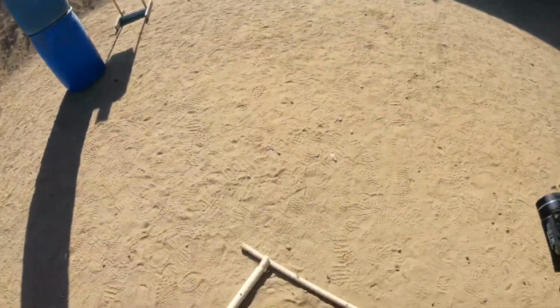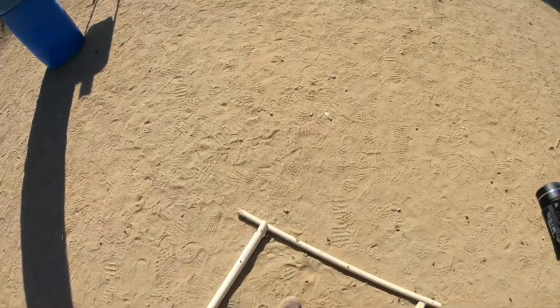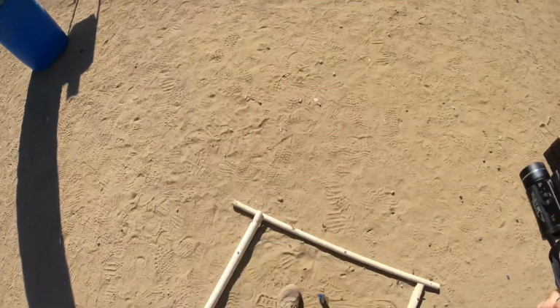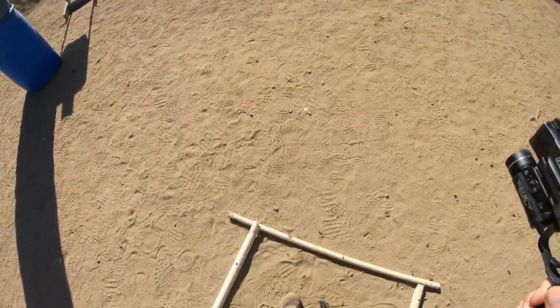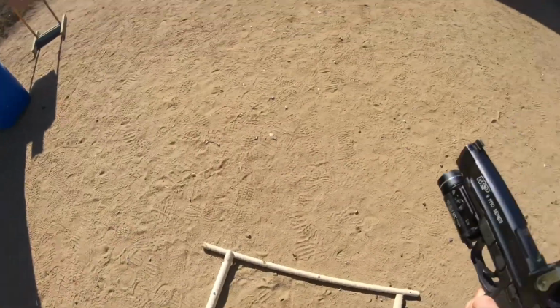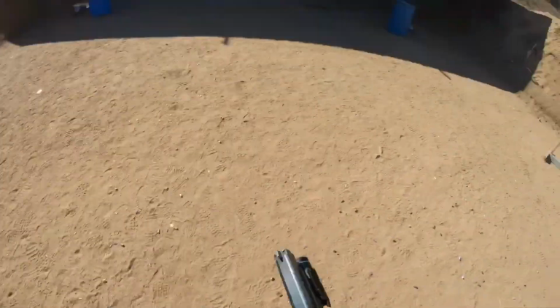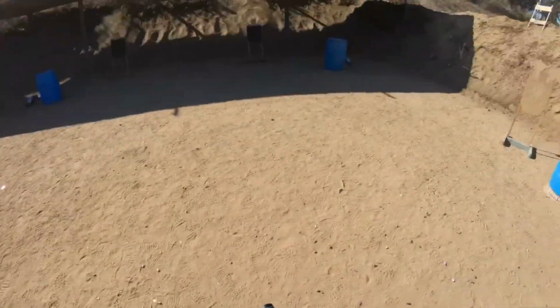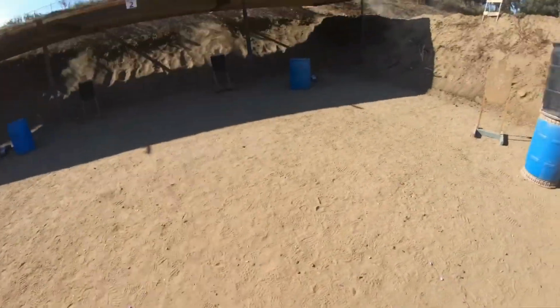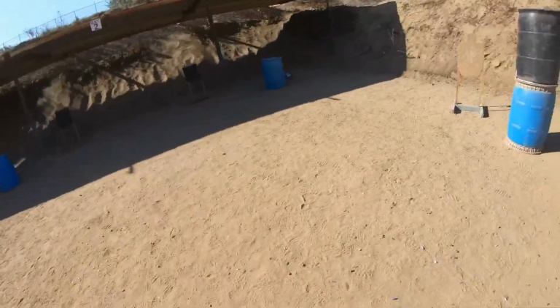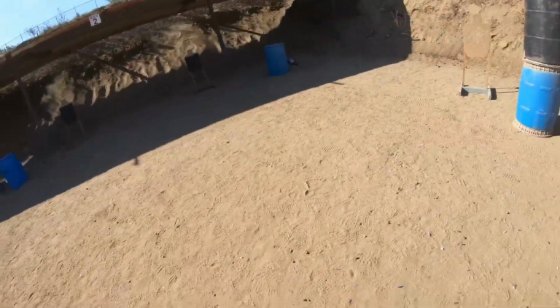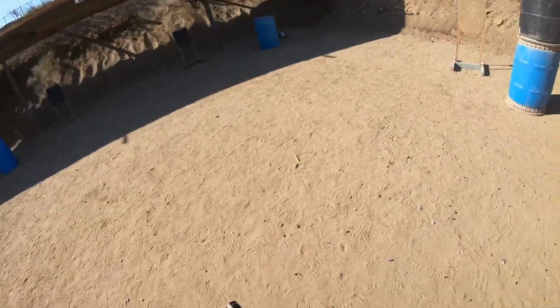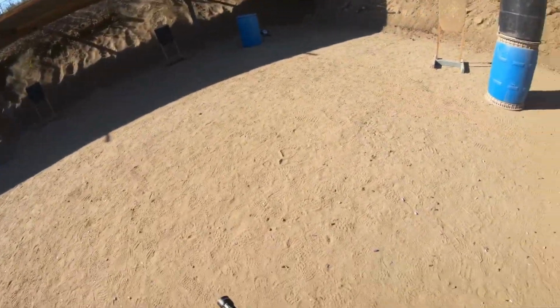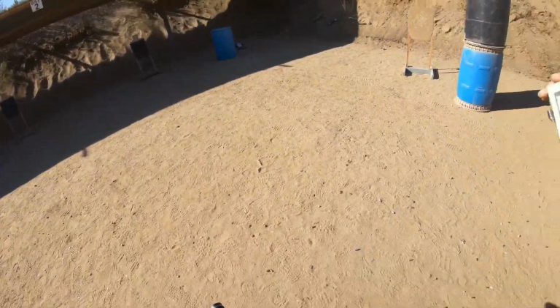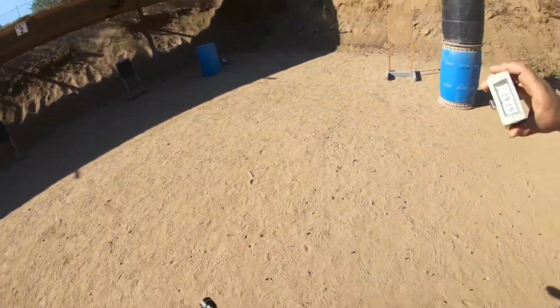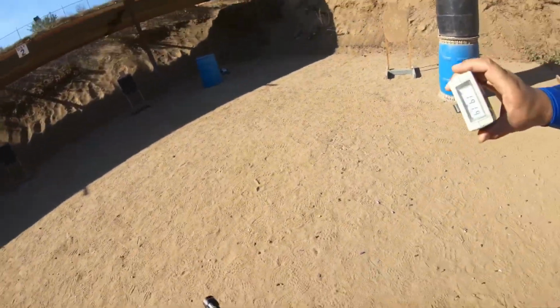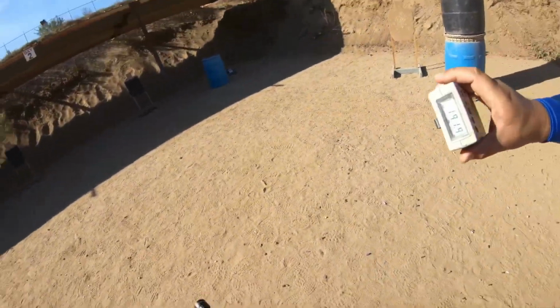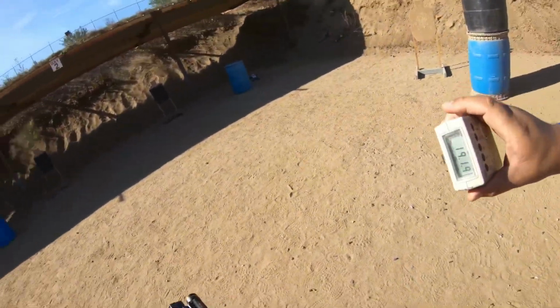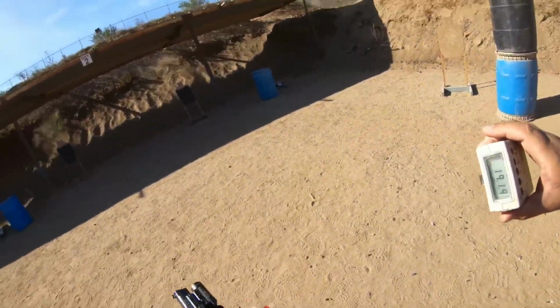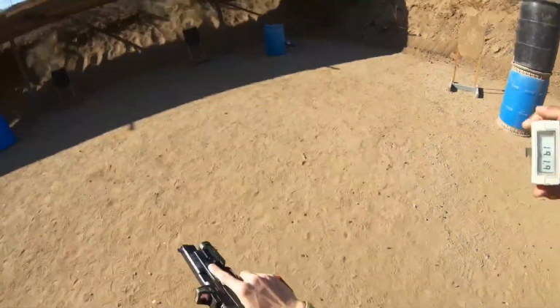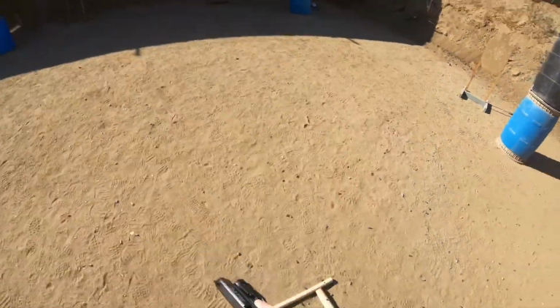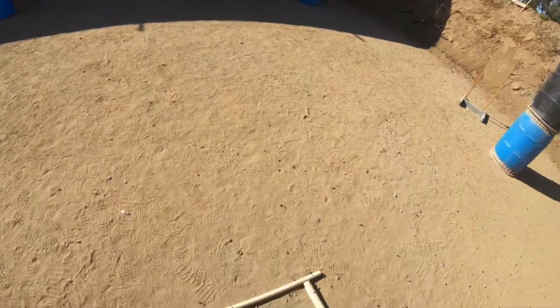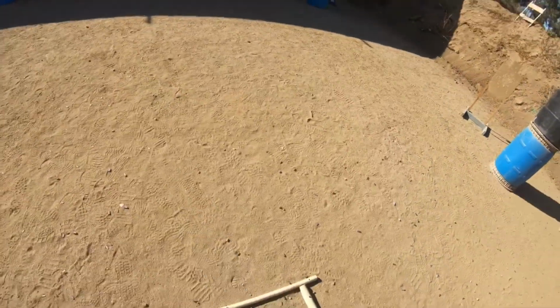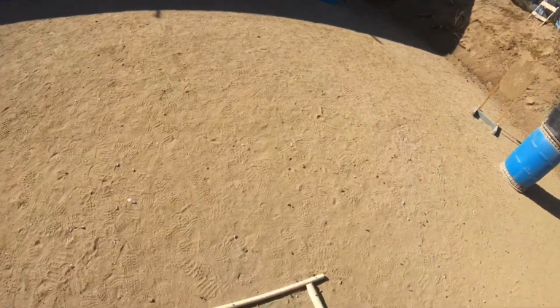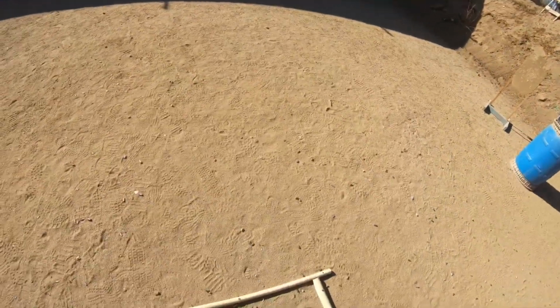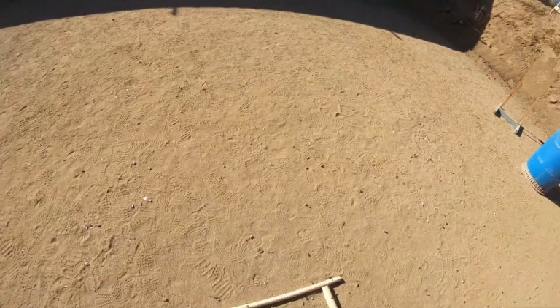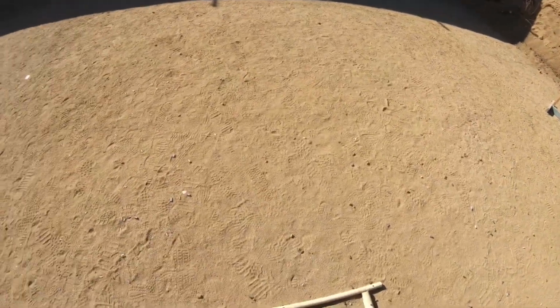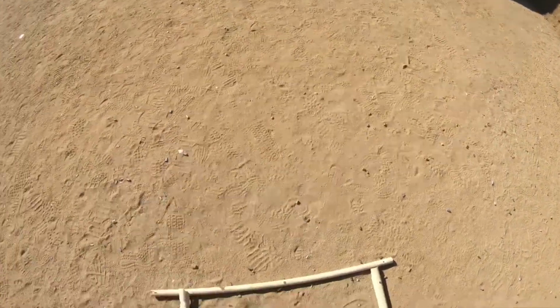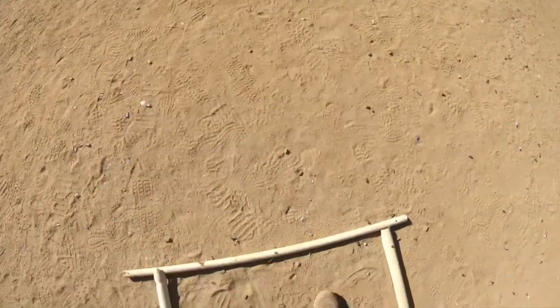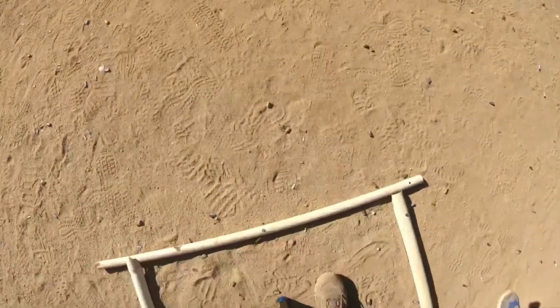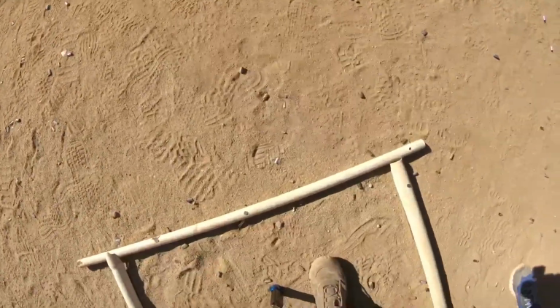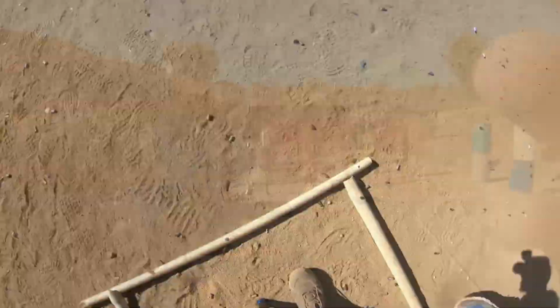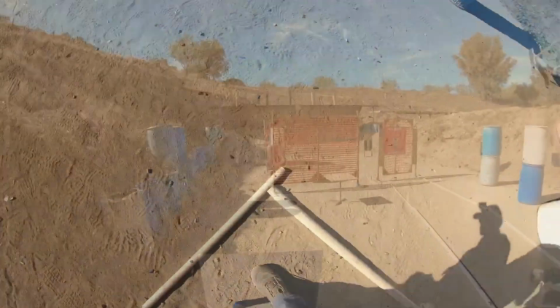You're finished. Unload, show clear. The clear side forward, hammer down. Time, 19-19.